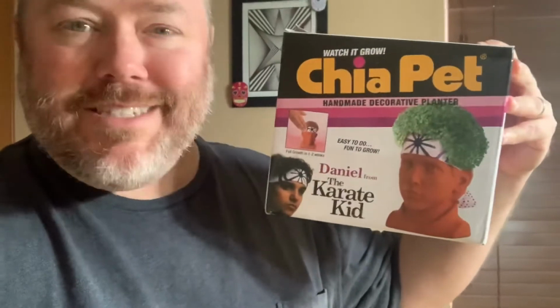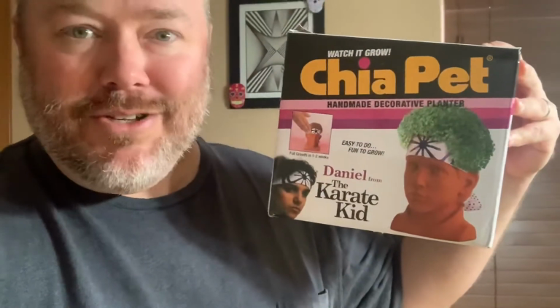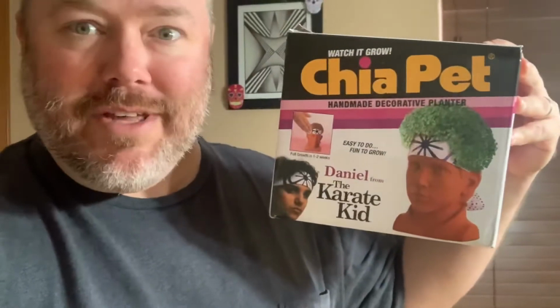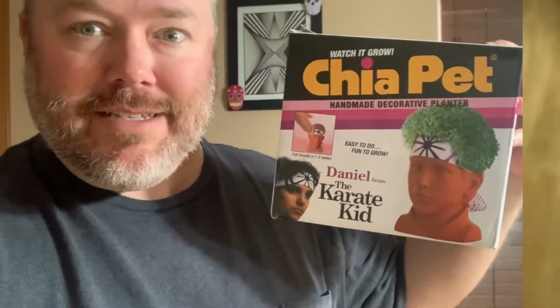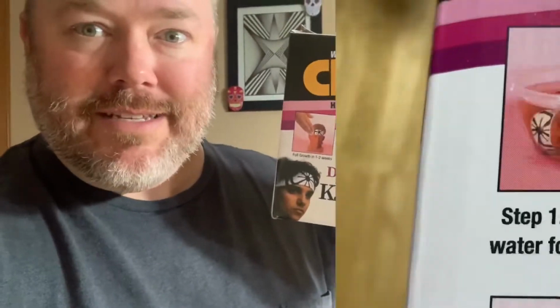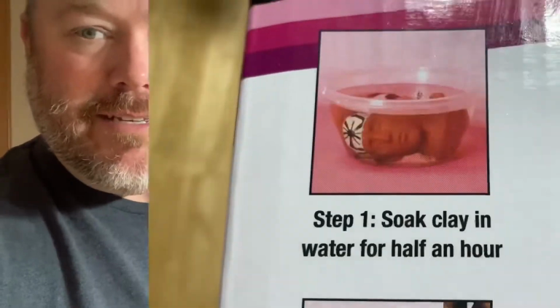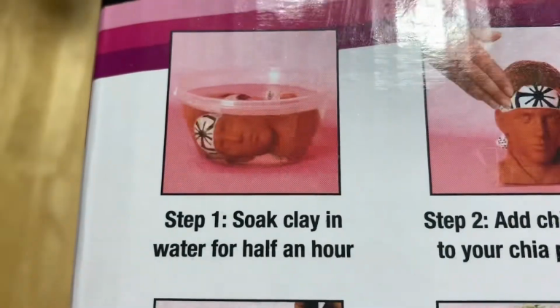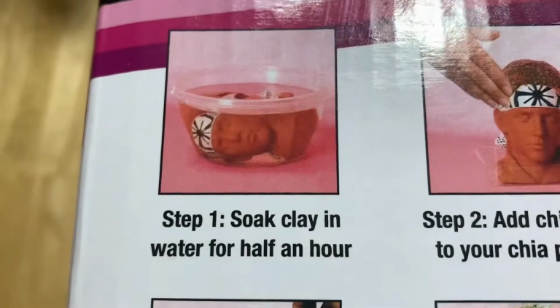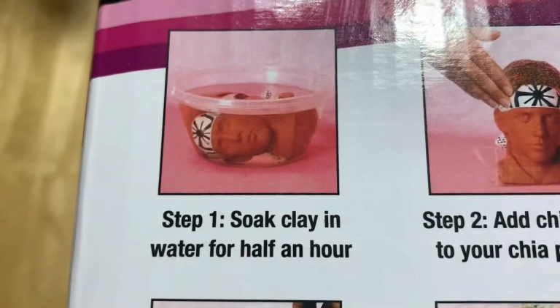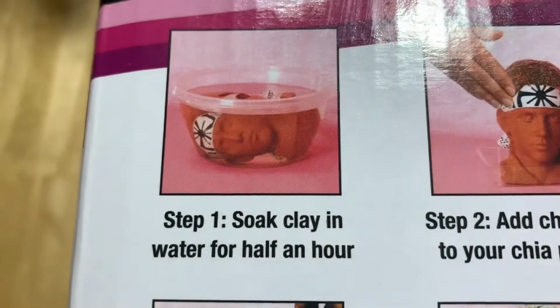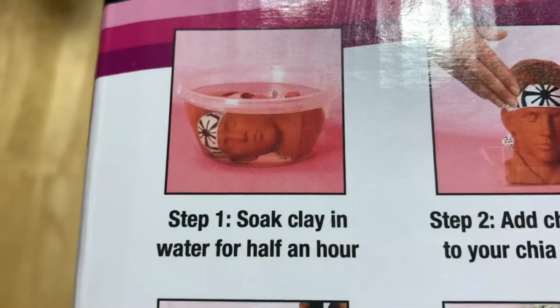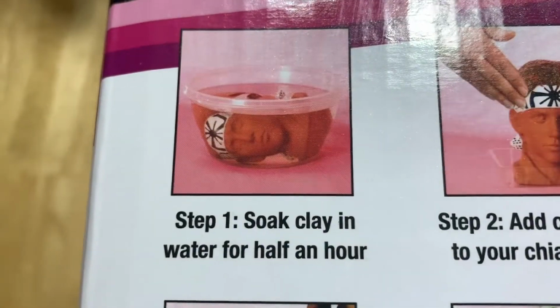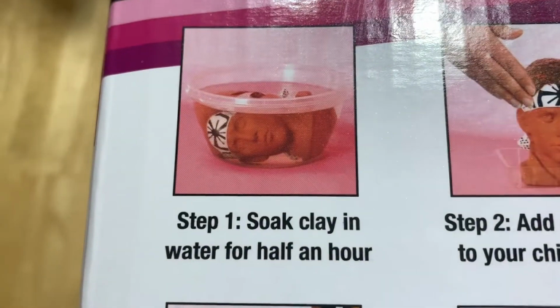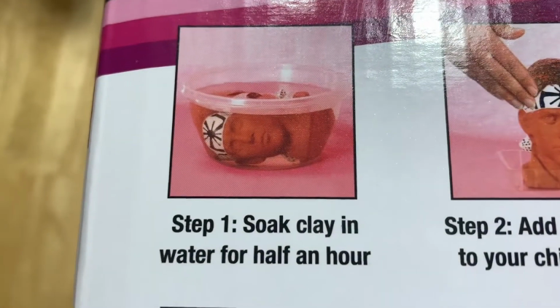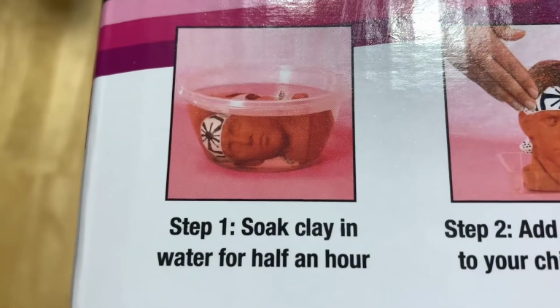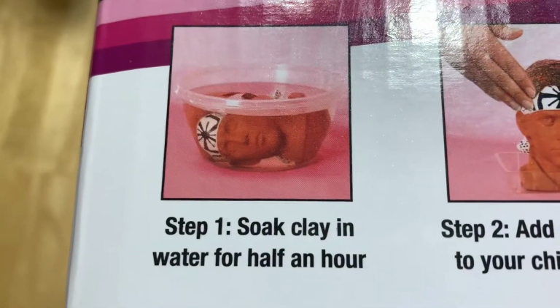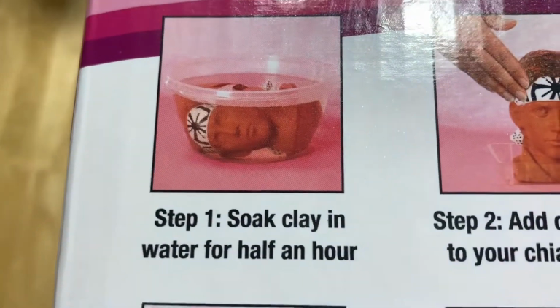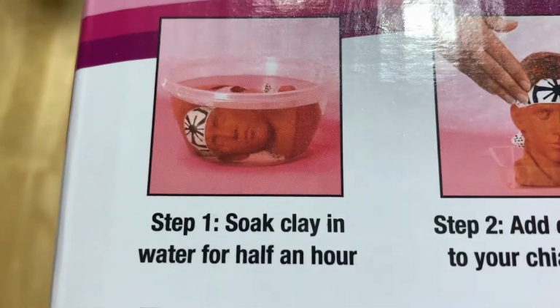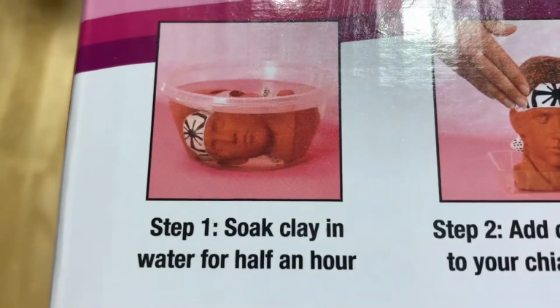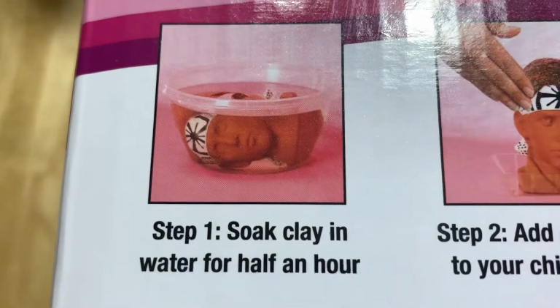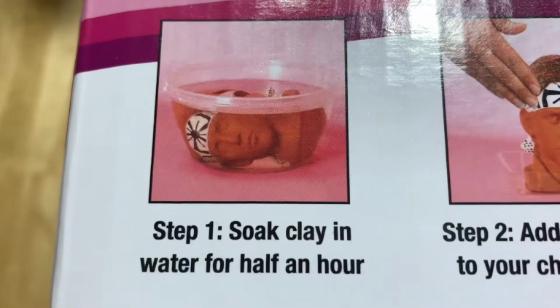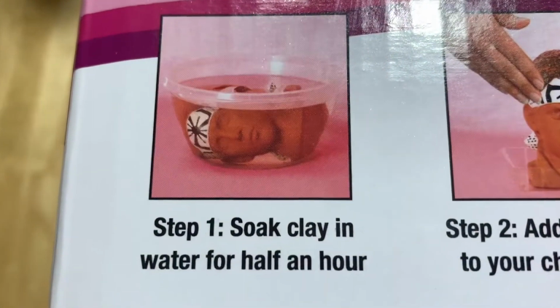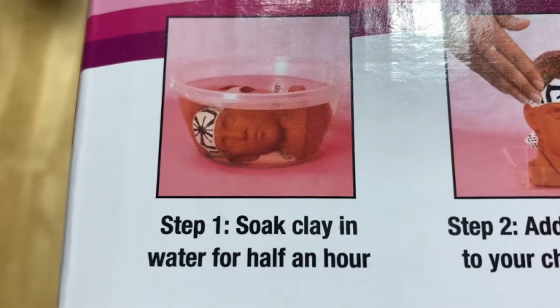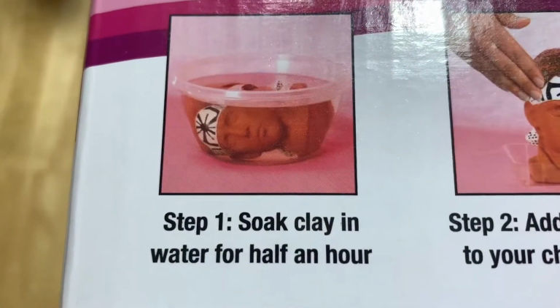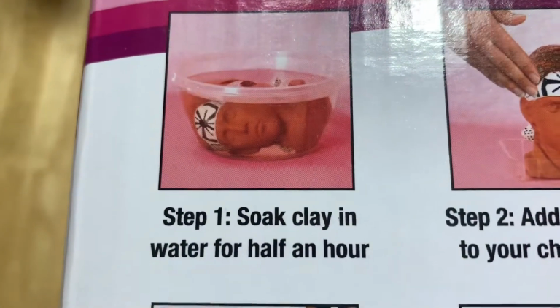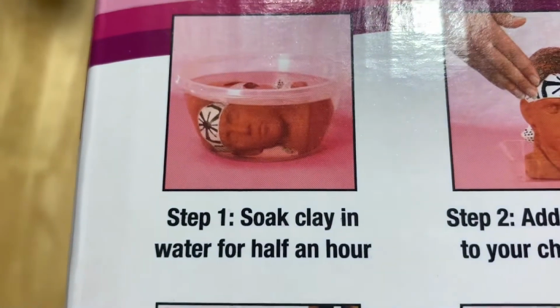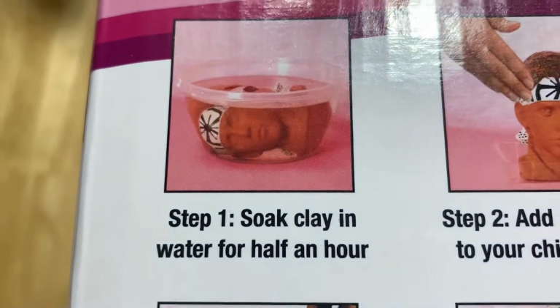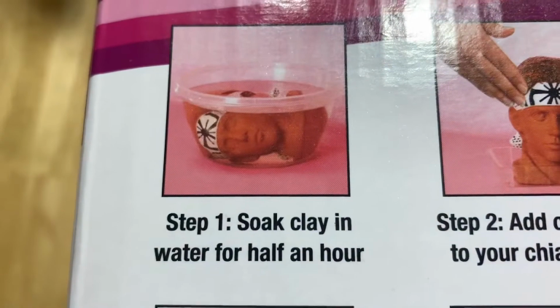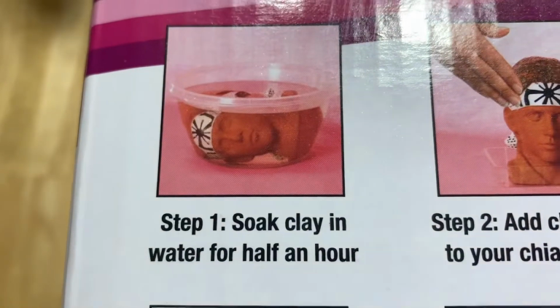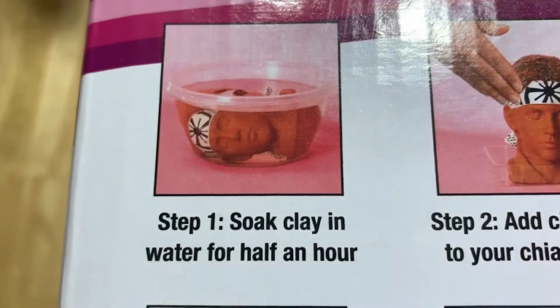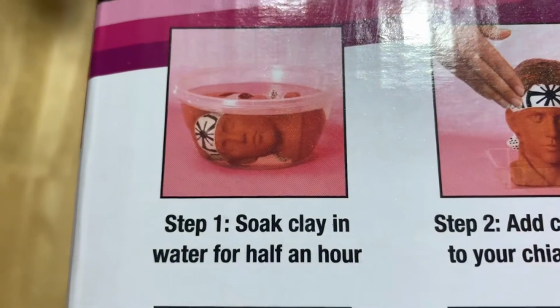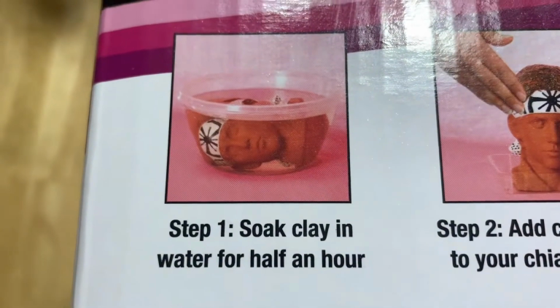Let's do this. Step one: soak clay in water for half an hour.